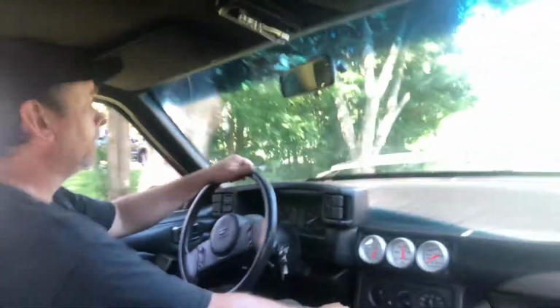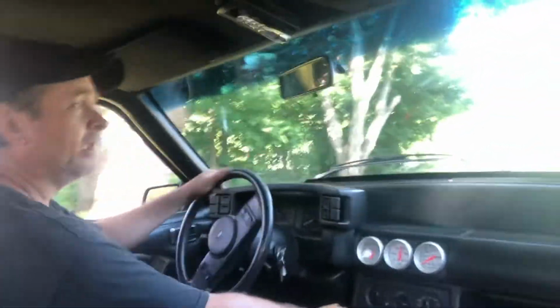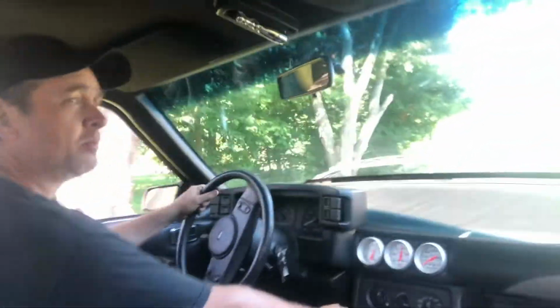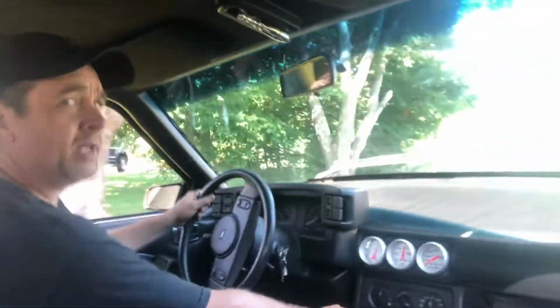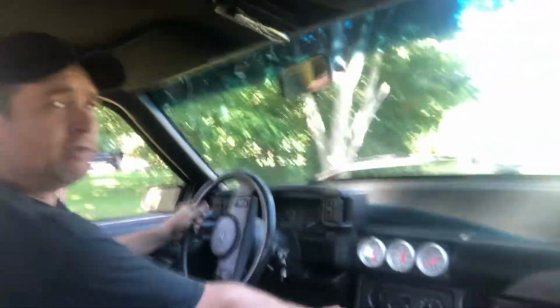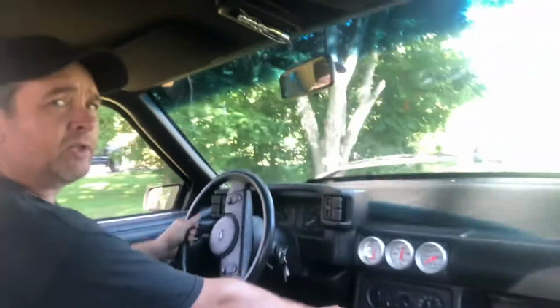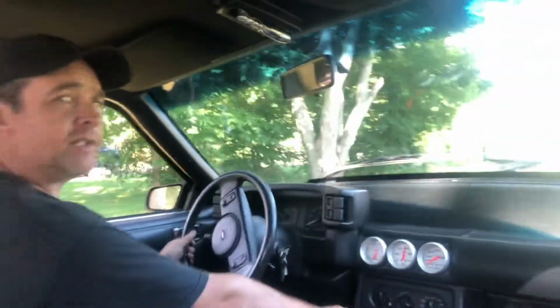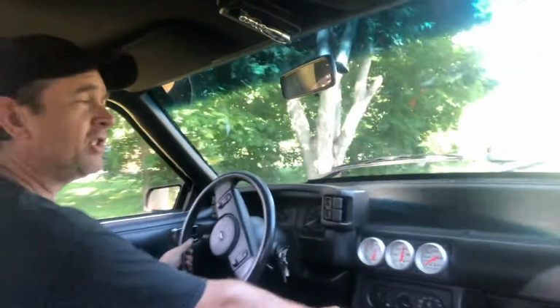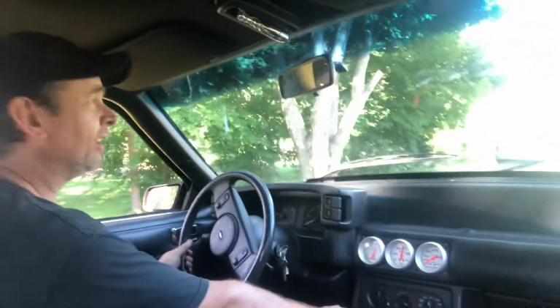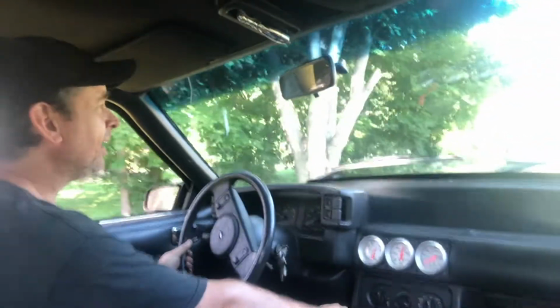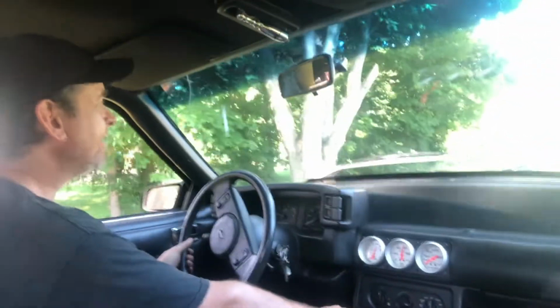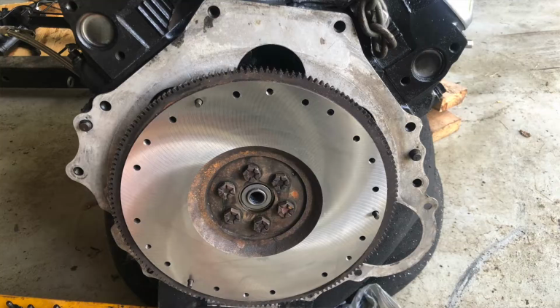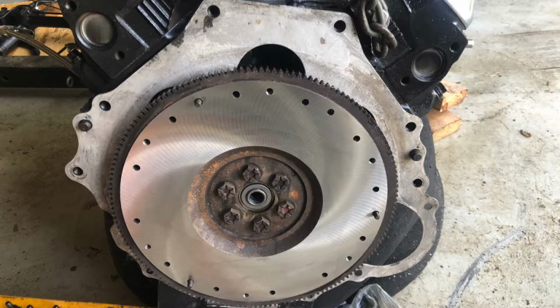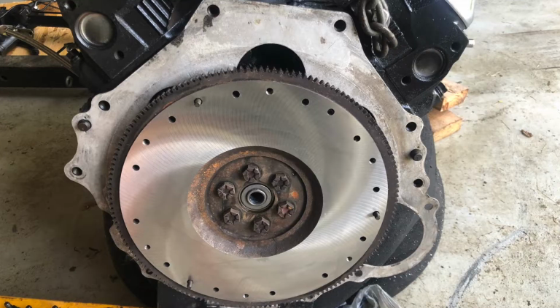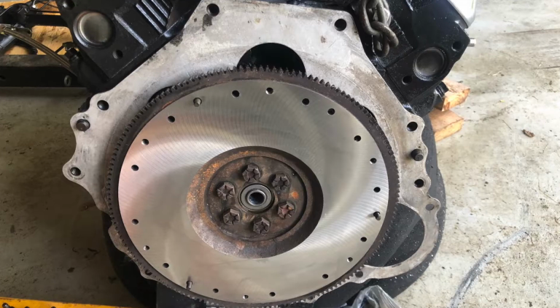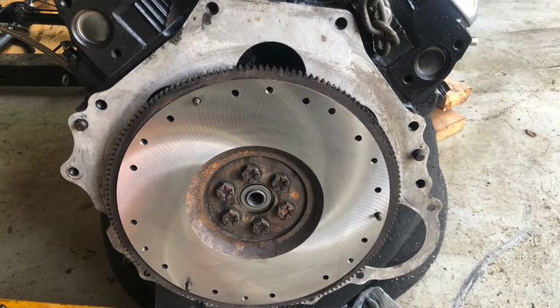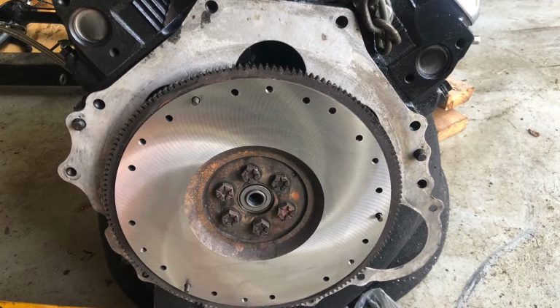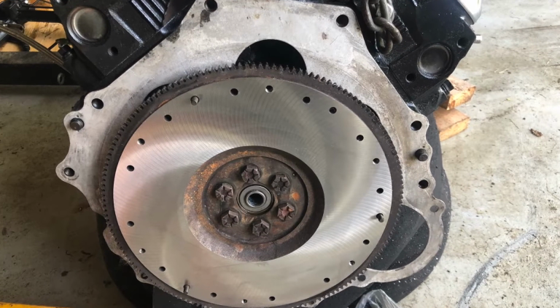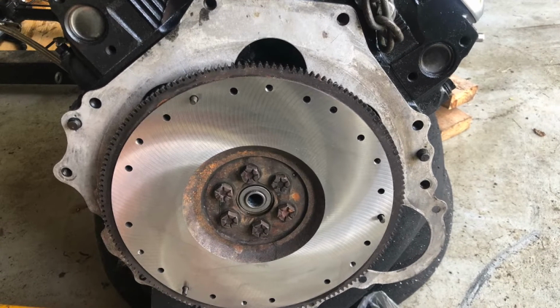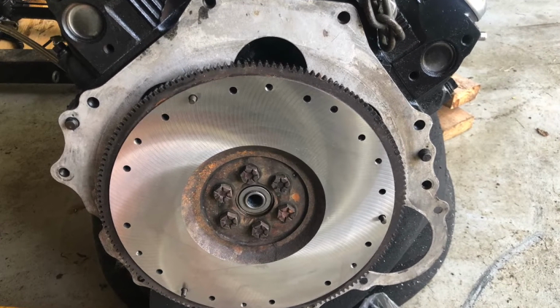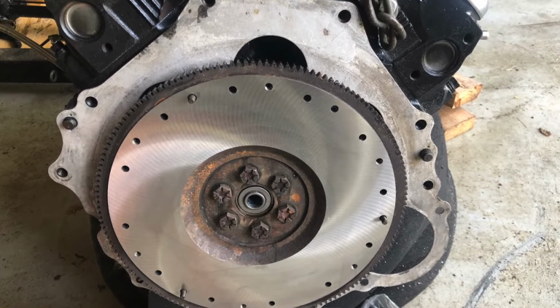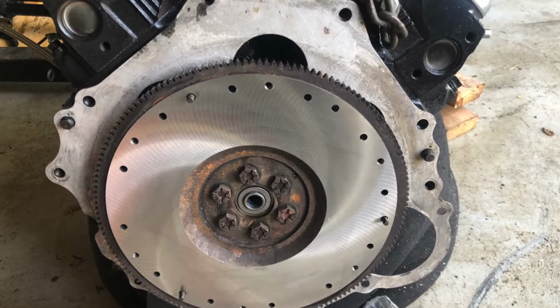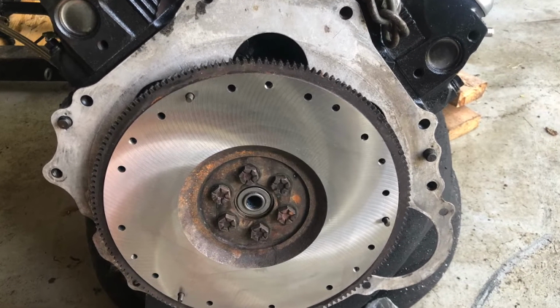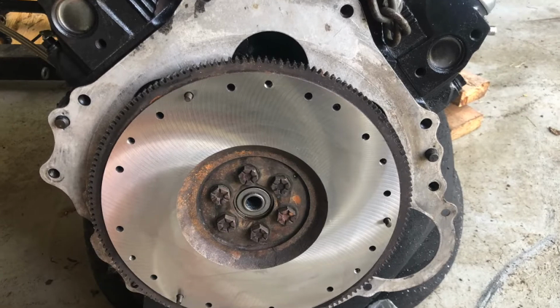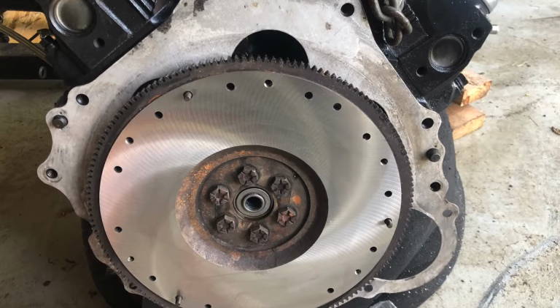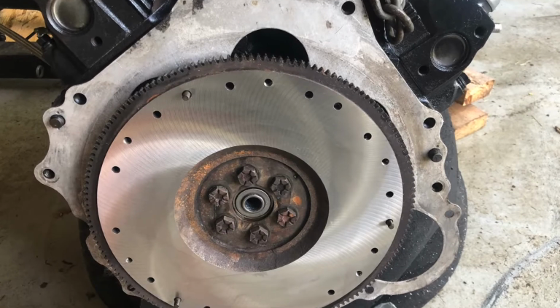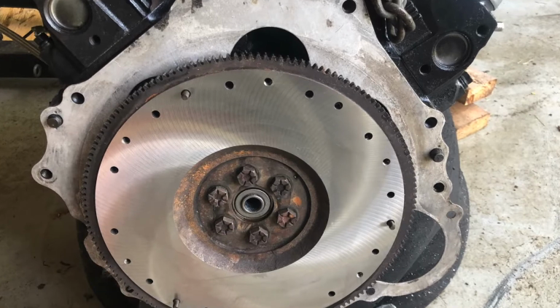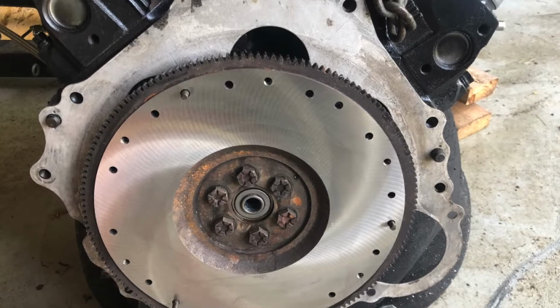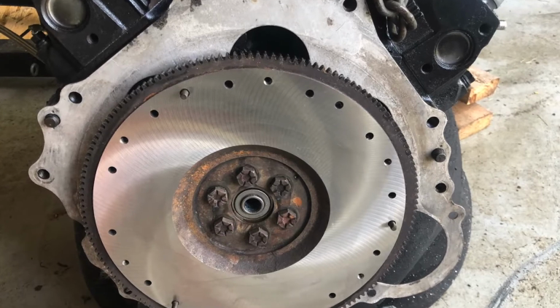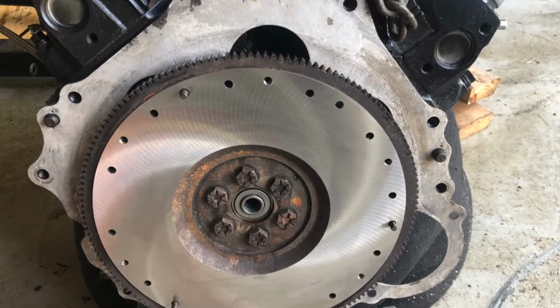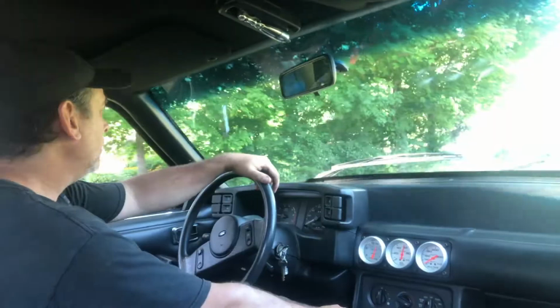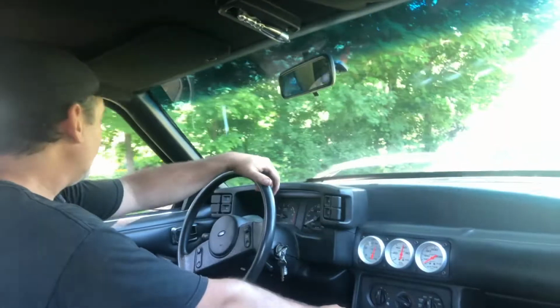Got a brand new clutch in it, guys, and I'm not quite used to it yet. It feels quite a bit different than the old clutch.